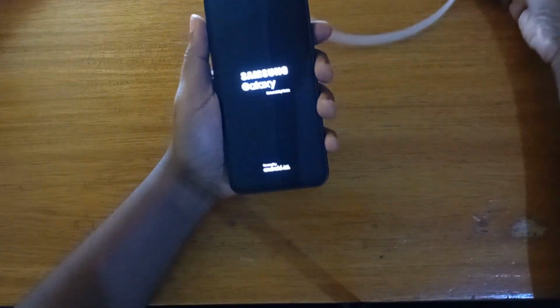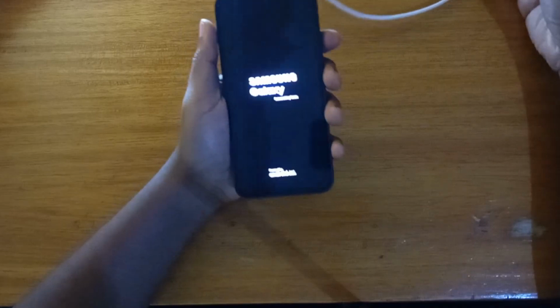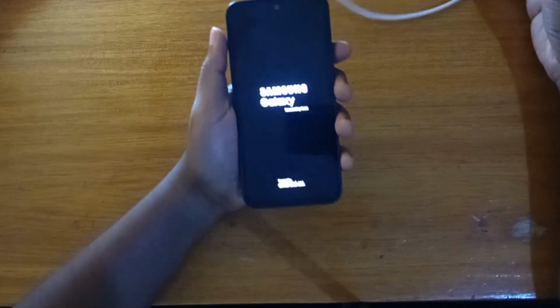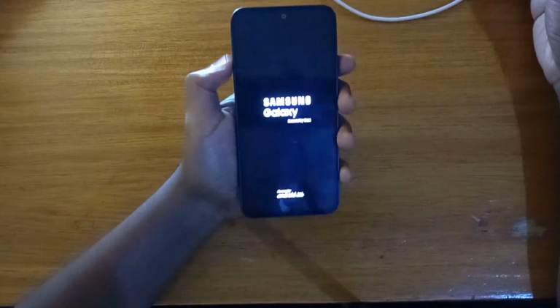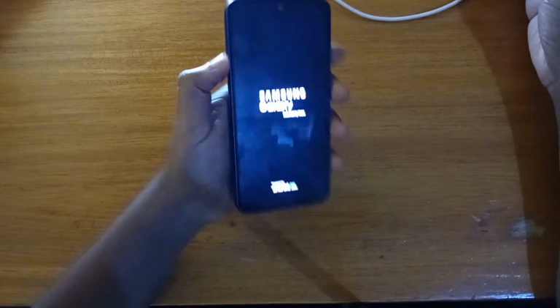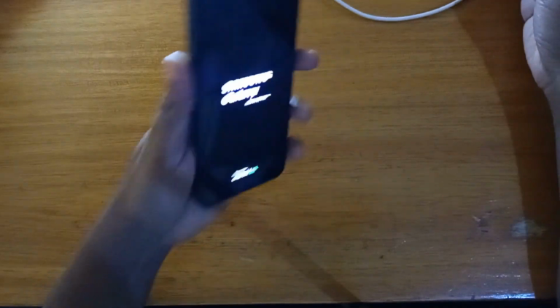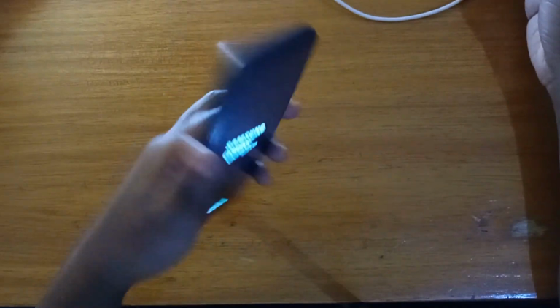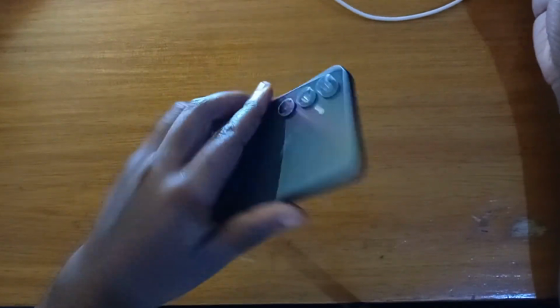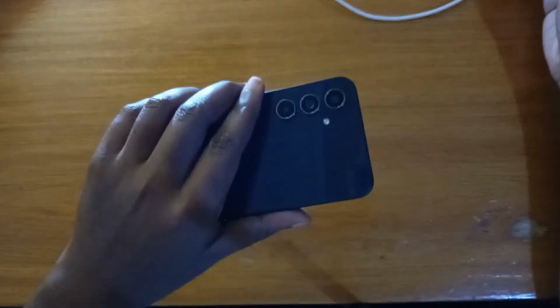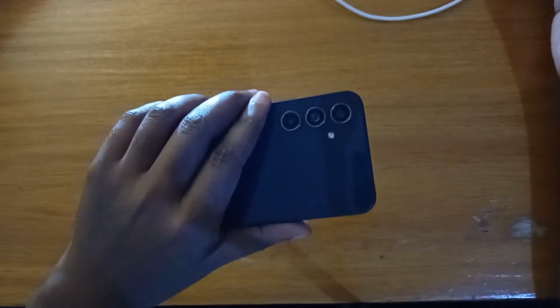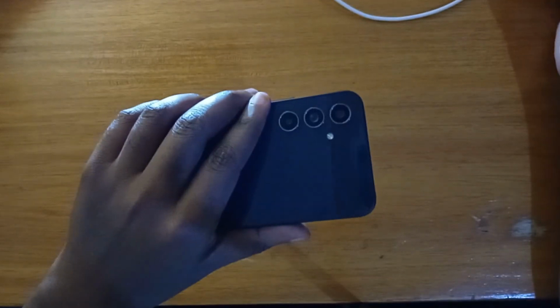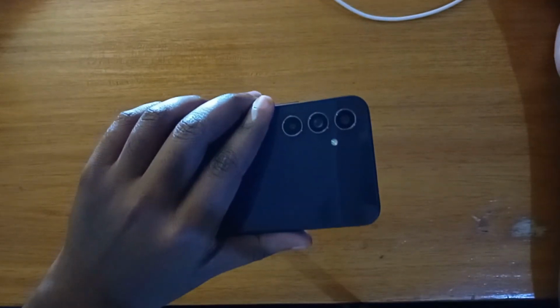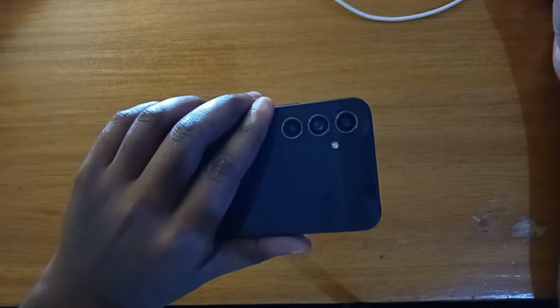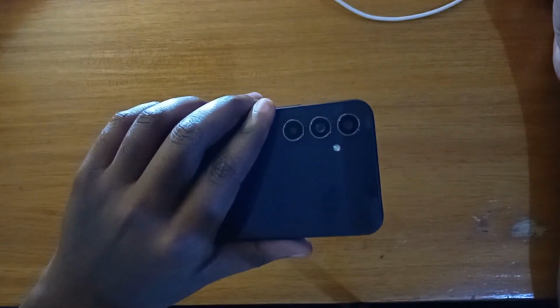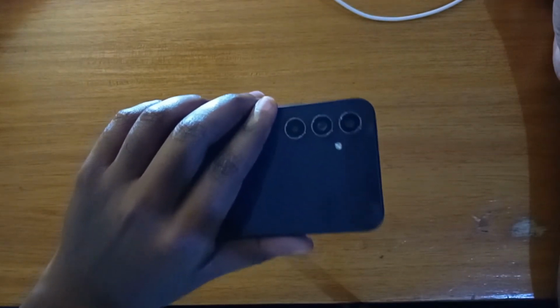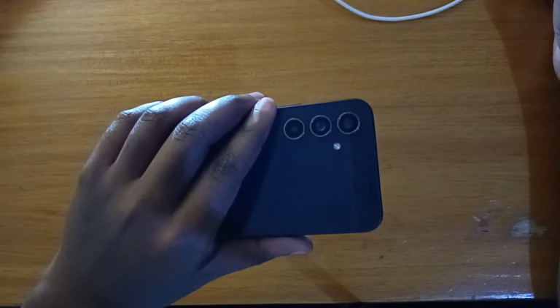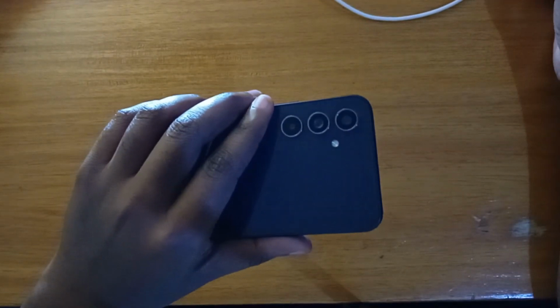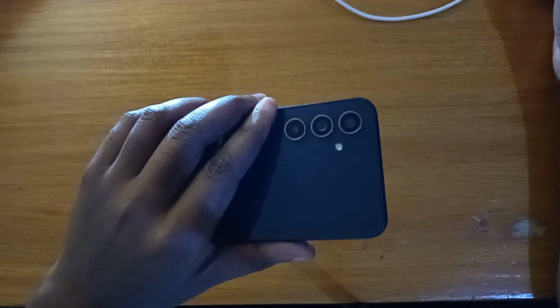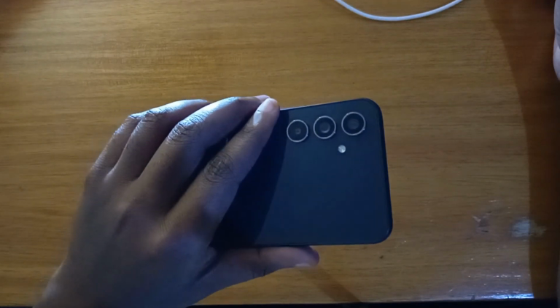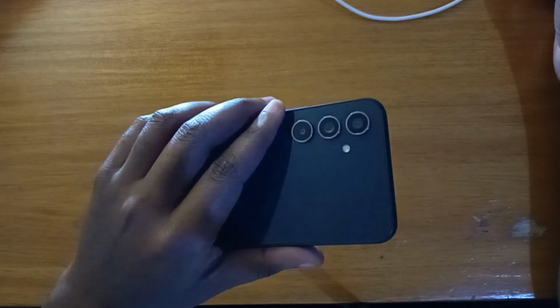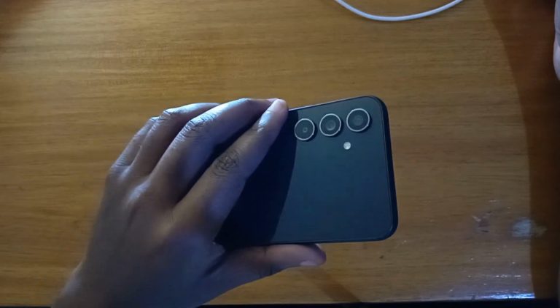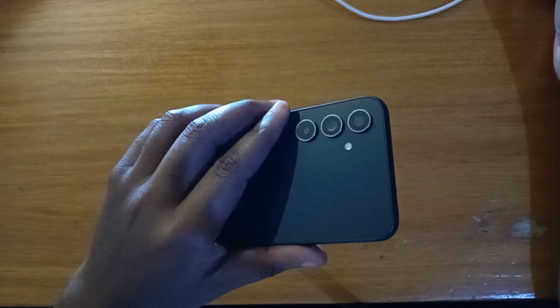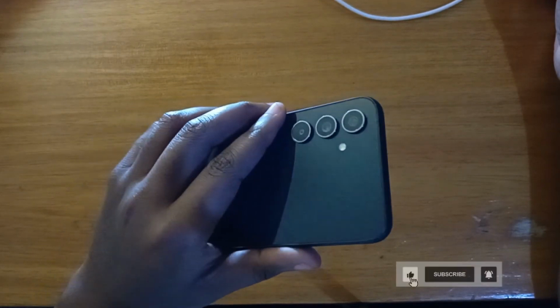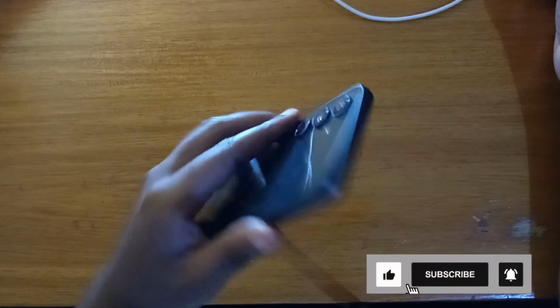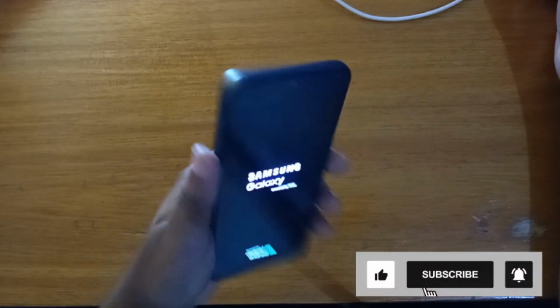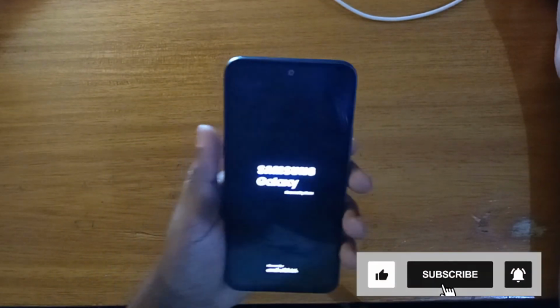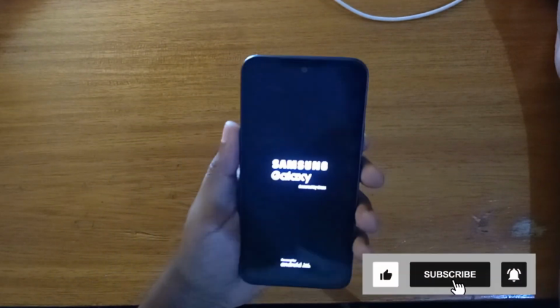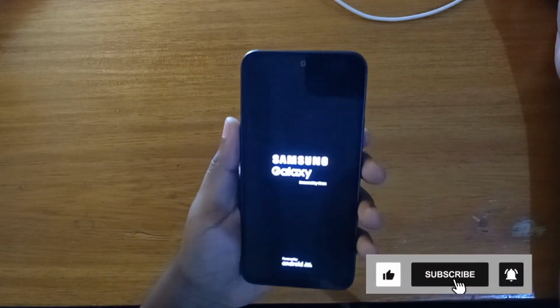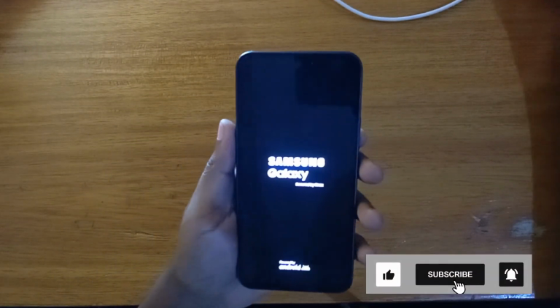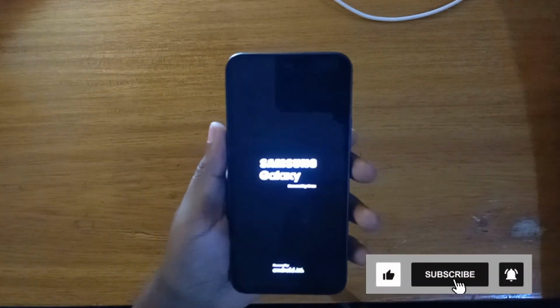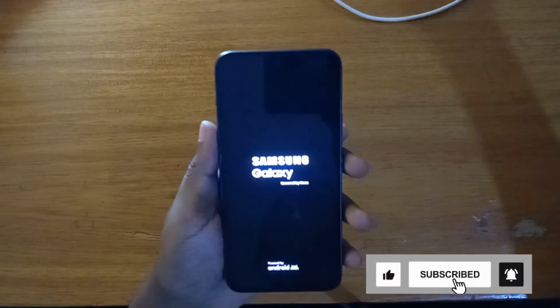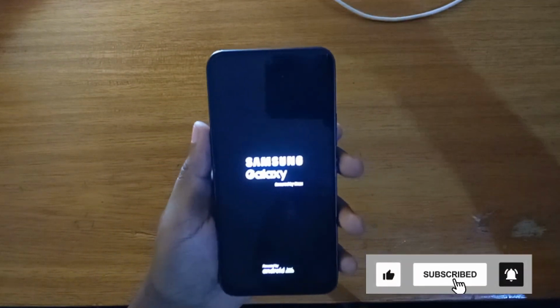So that's basically how you boot the Galaxy A54 into recovery. Thank you guys for watching and I'll catch you guys in the next video — peace out!